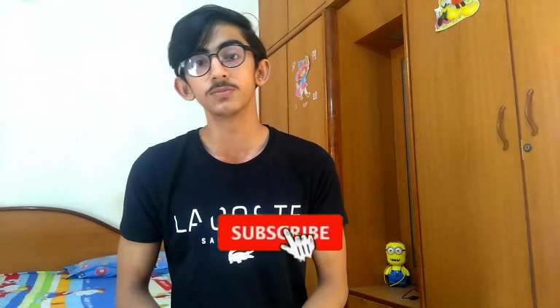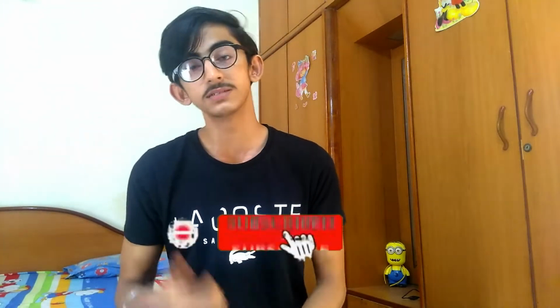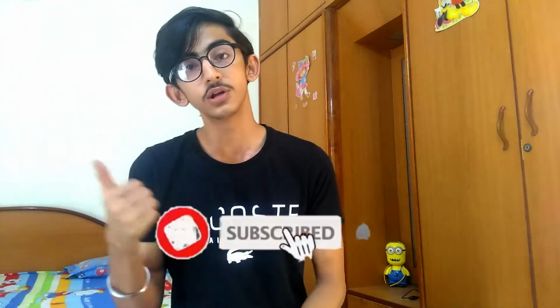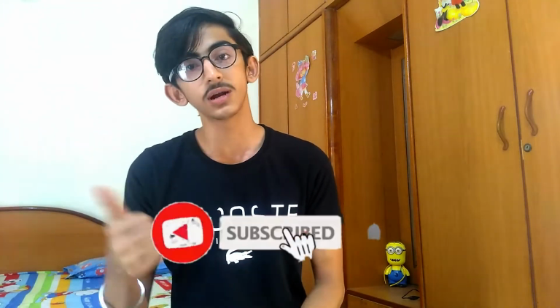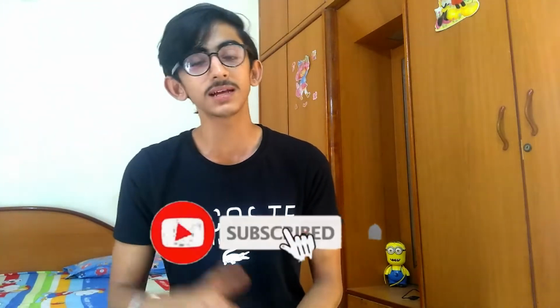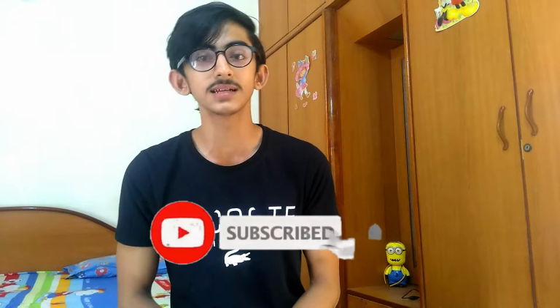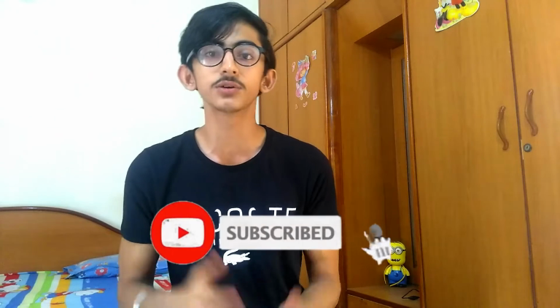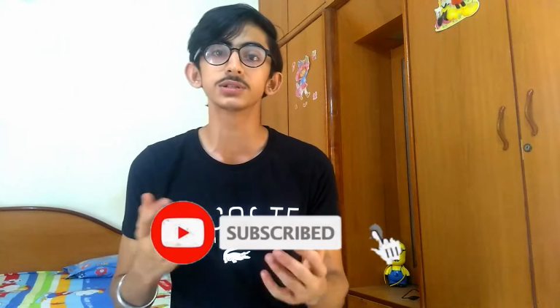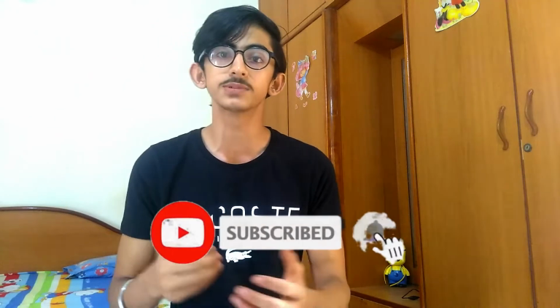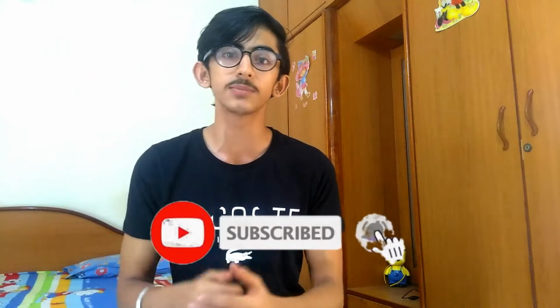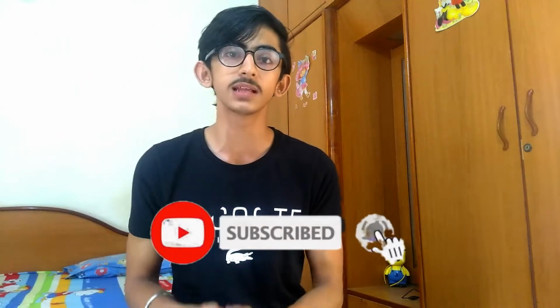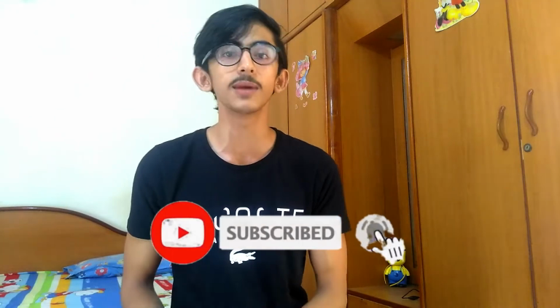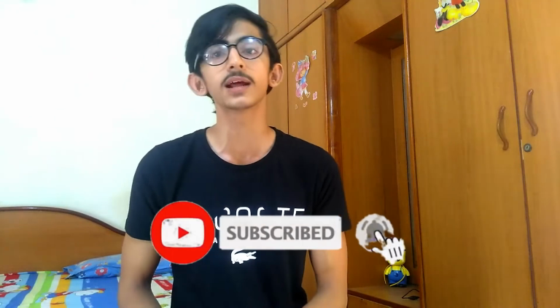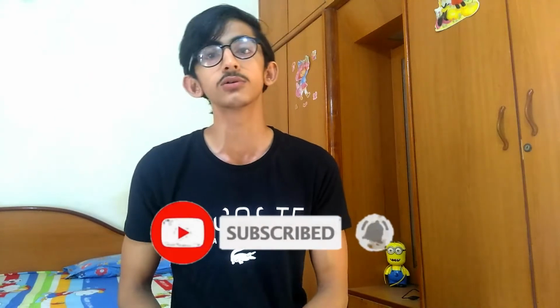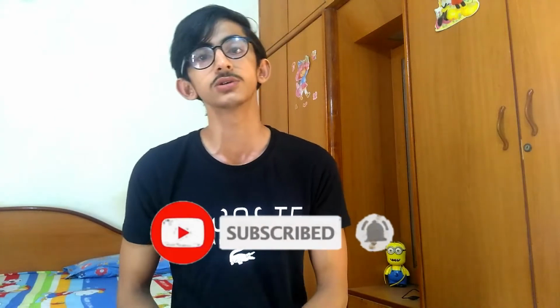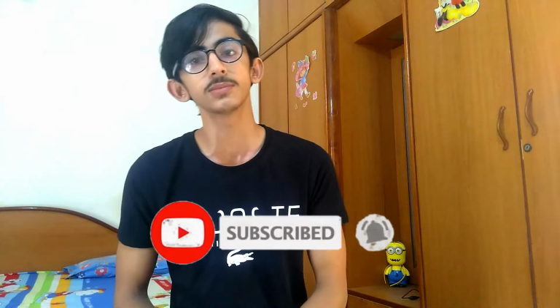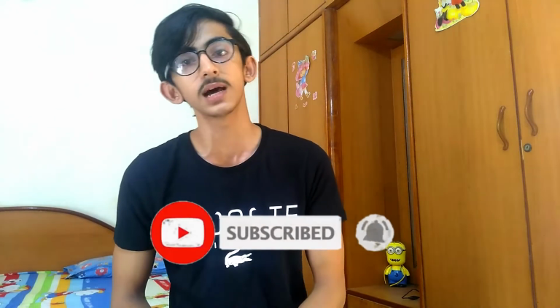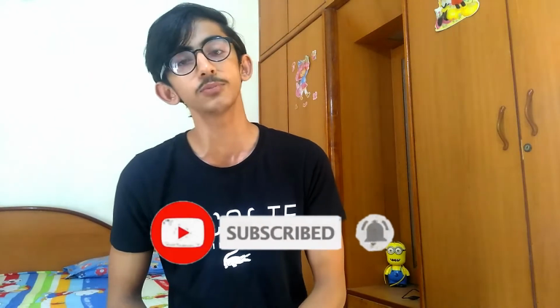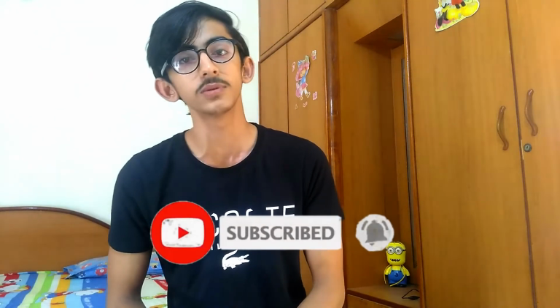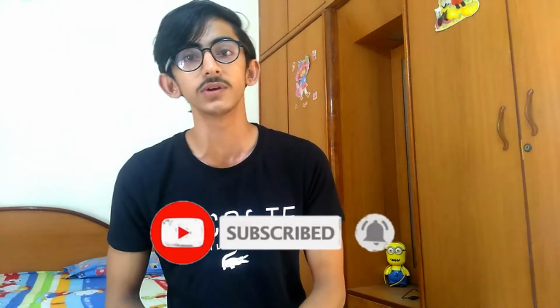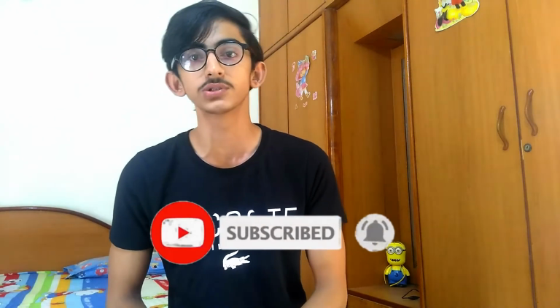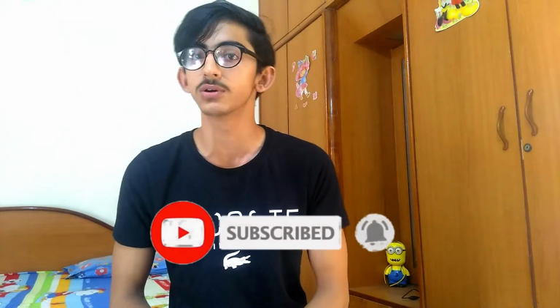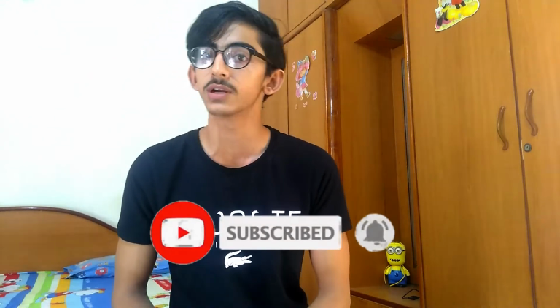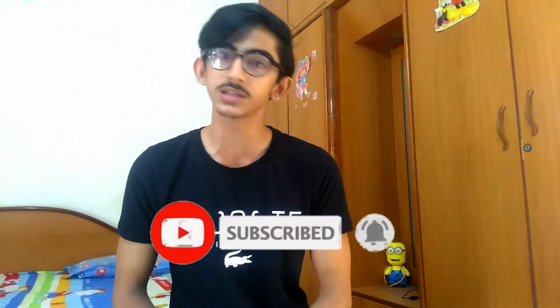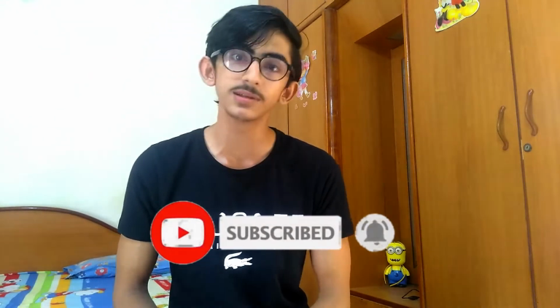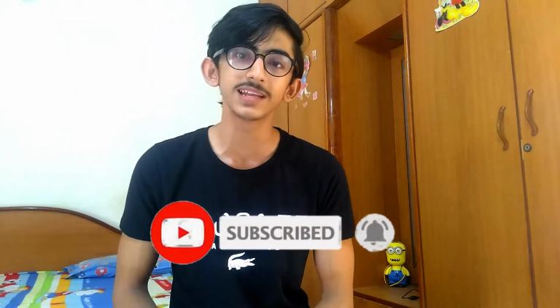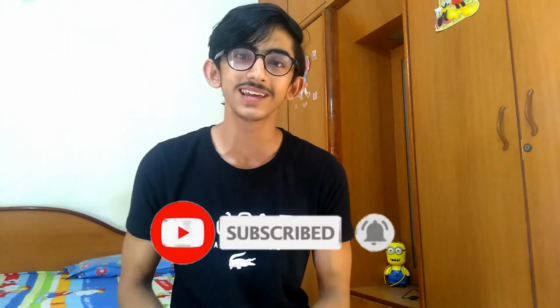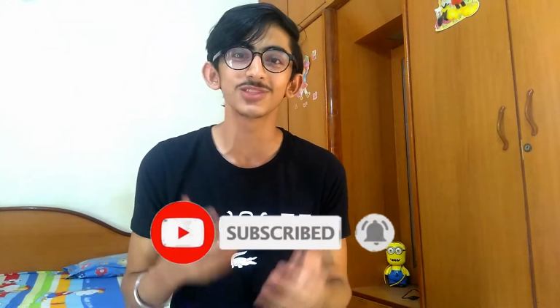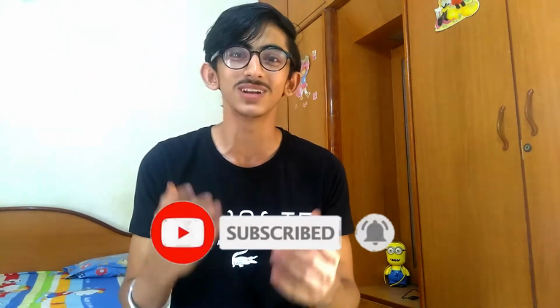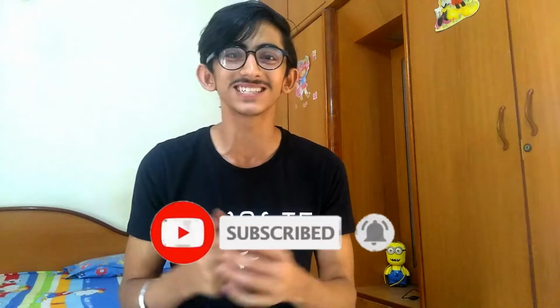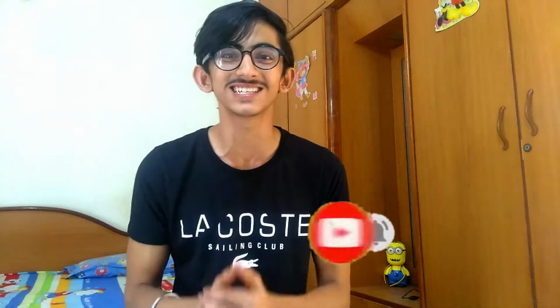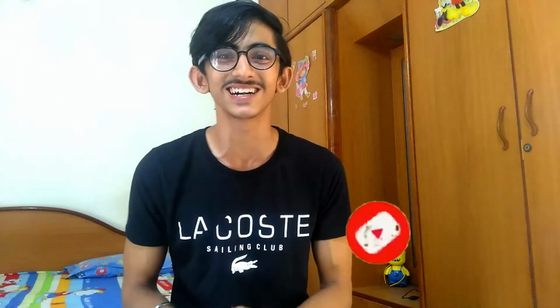Please like this video and subscribe to my channel. You will find my videos on the notification. Let's get started.